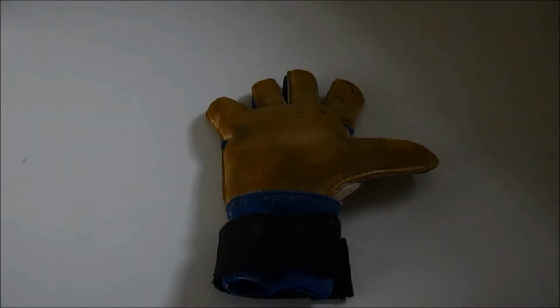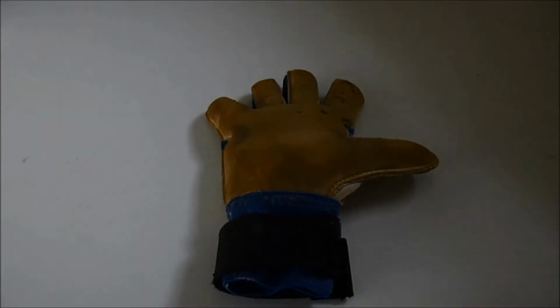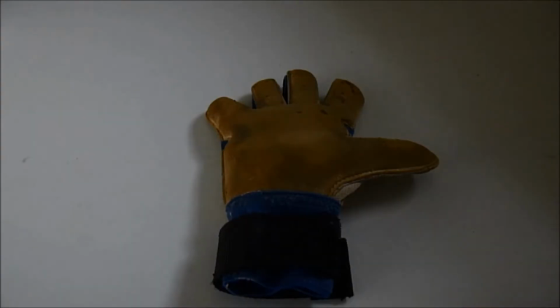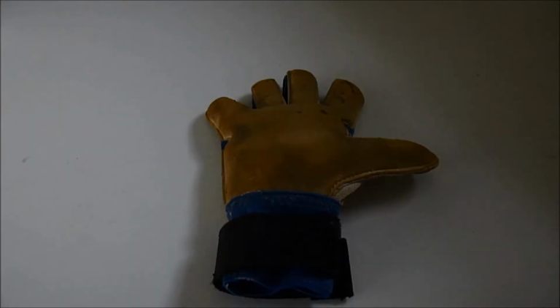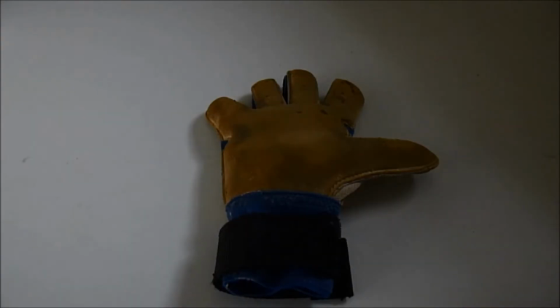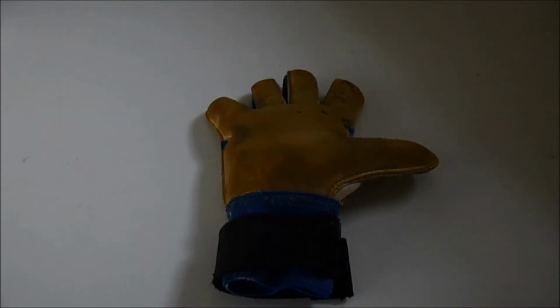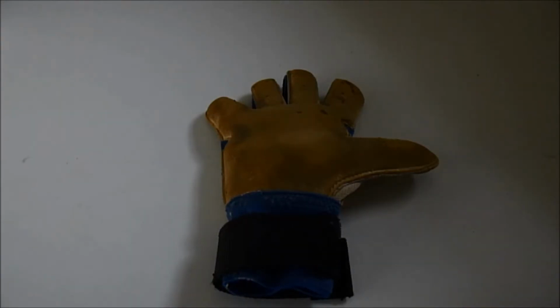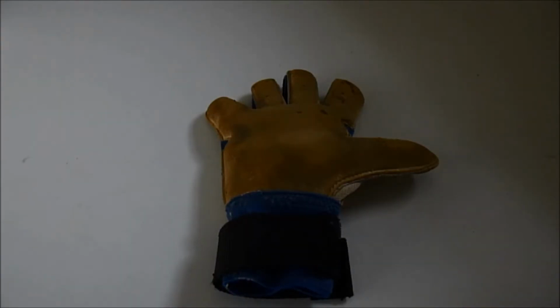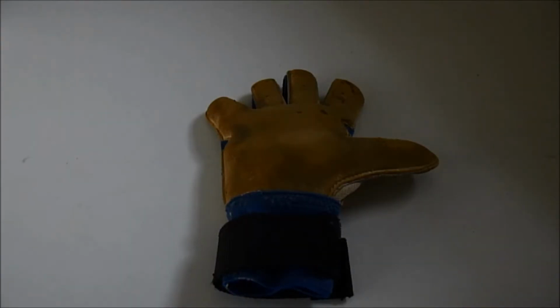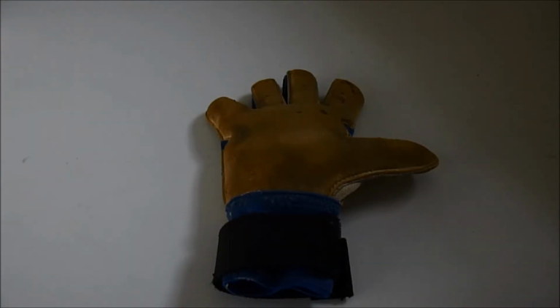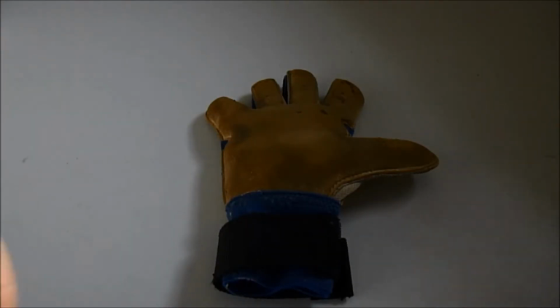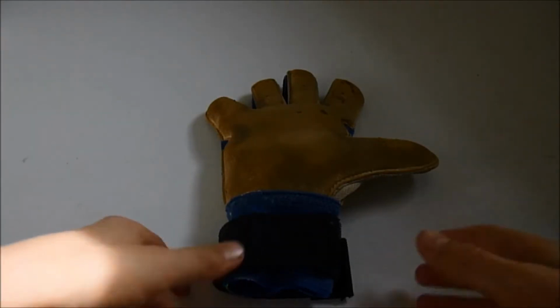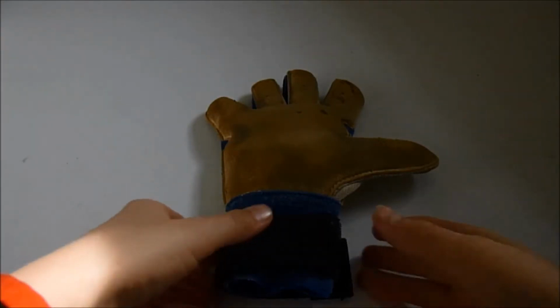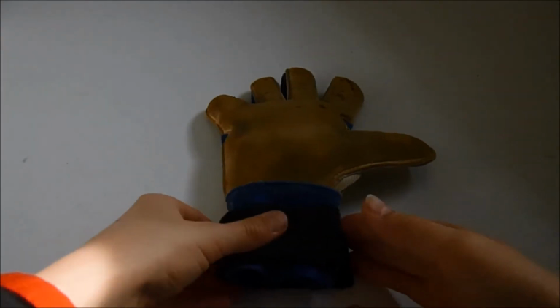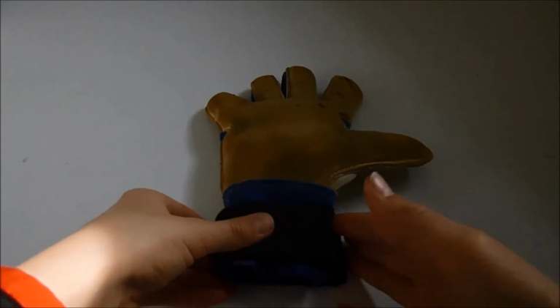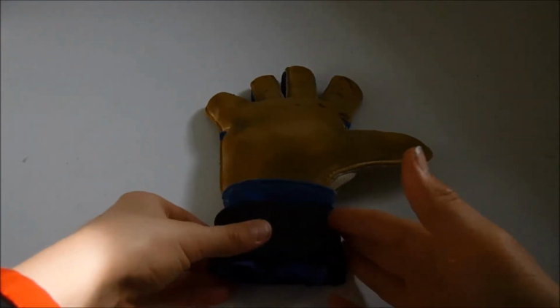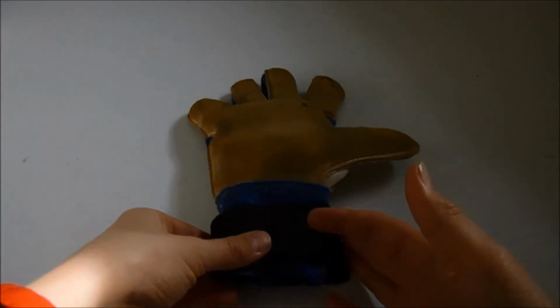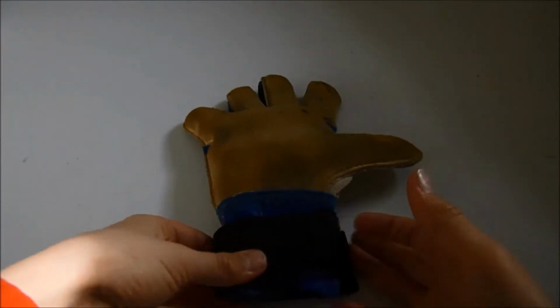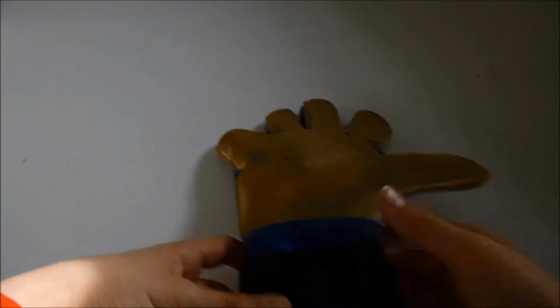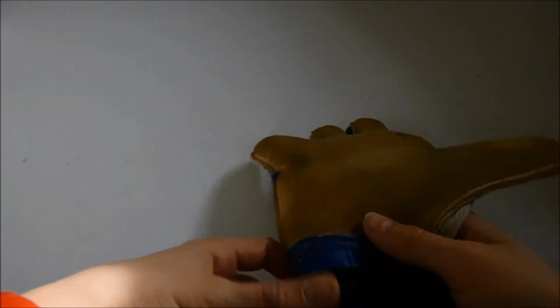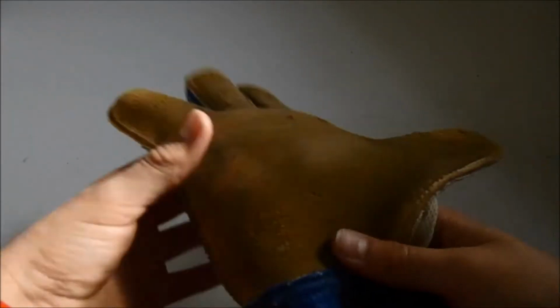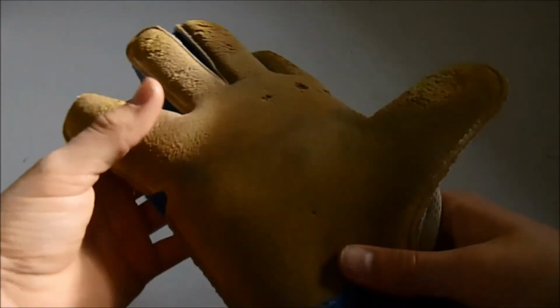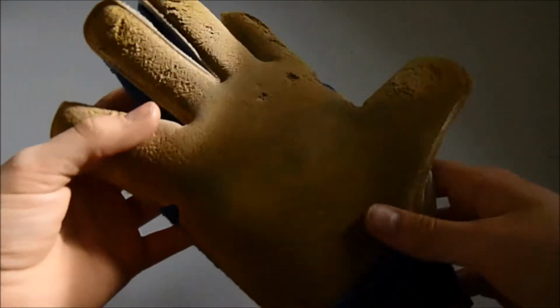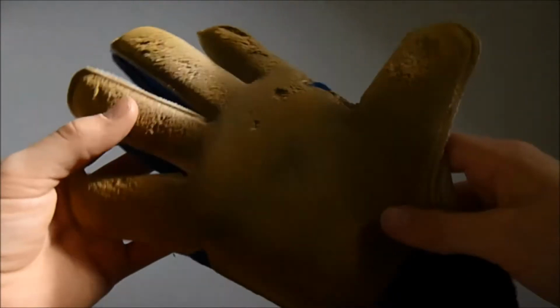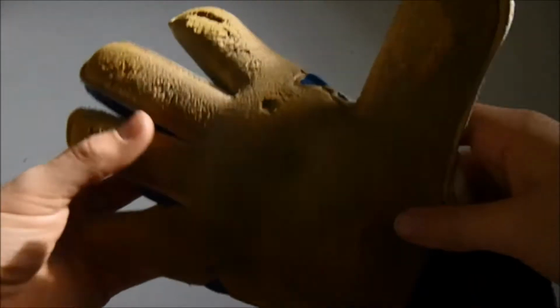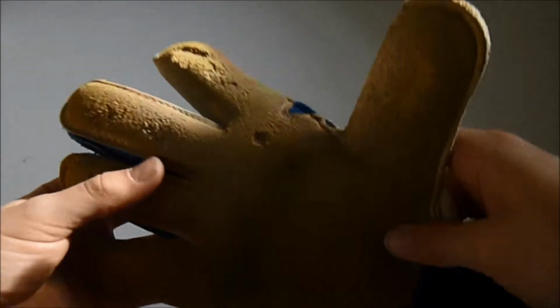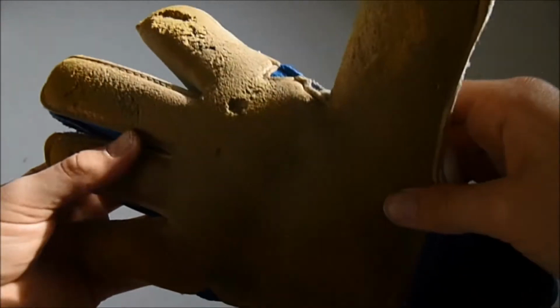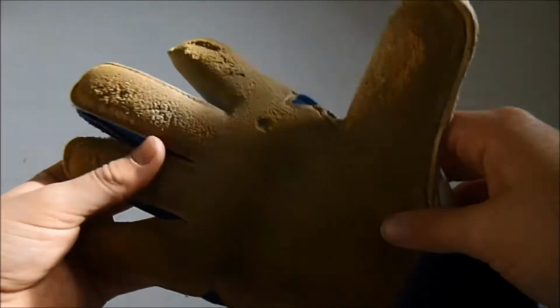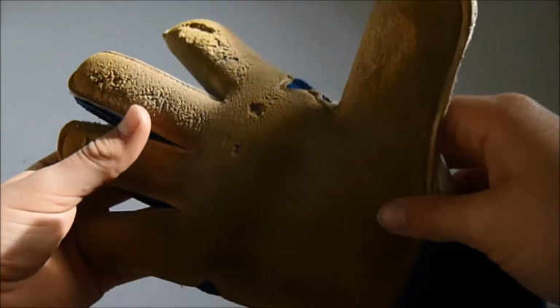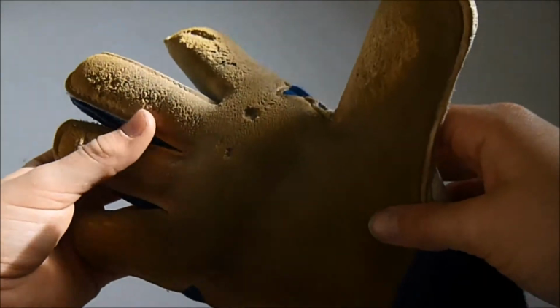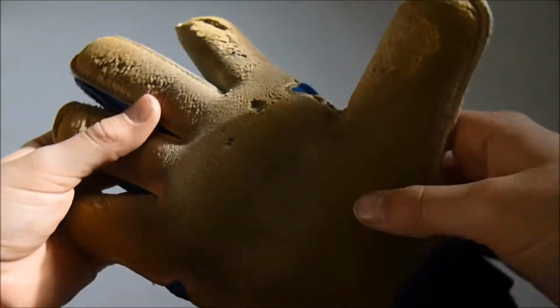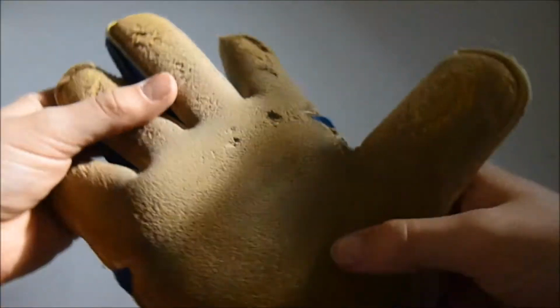Hey guys and welcome to a new video. So in this video, I'm gonna be showing you how to care for your goalkeeper gloves.